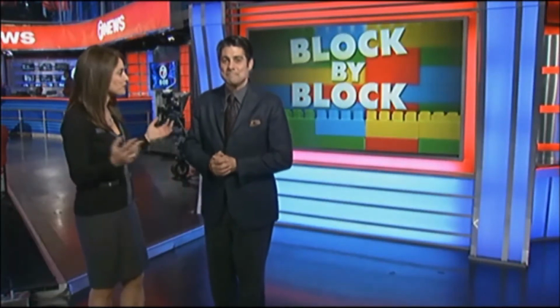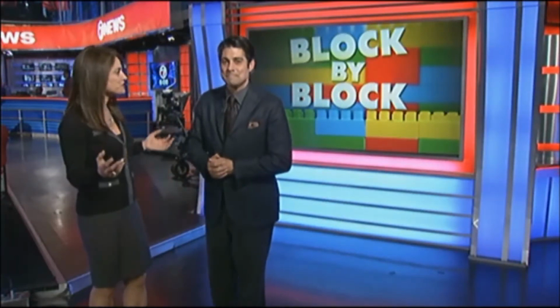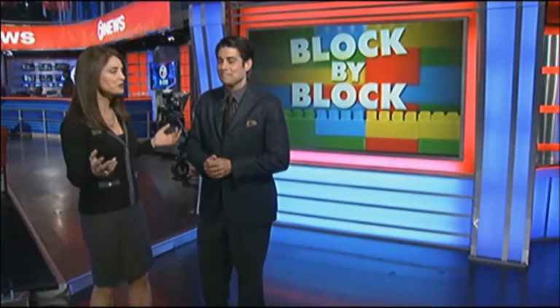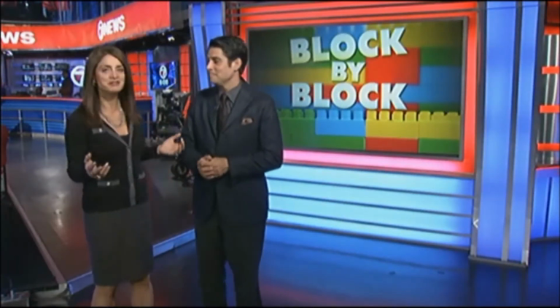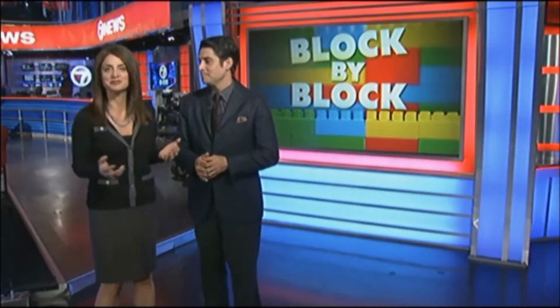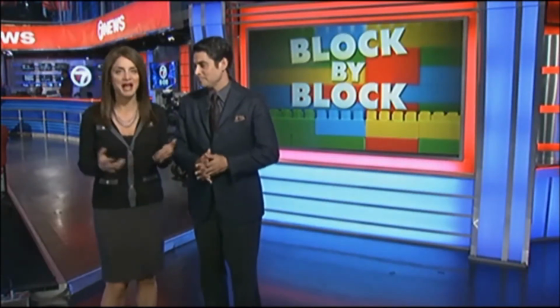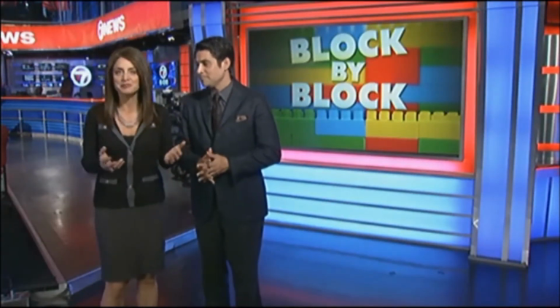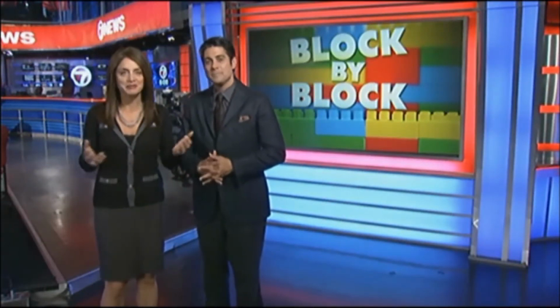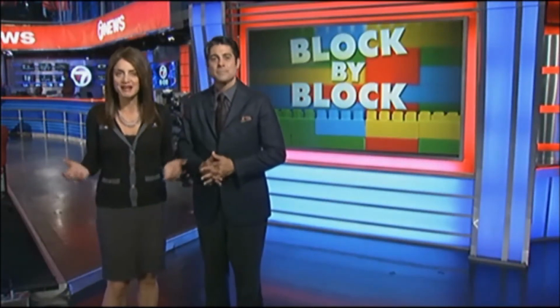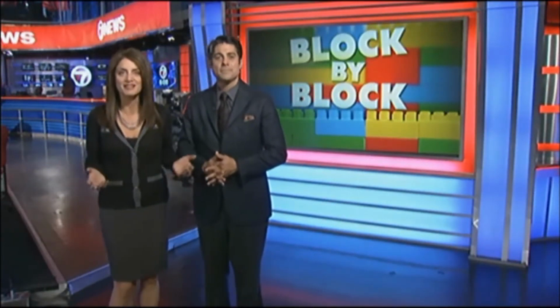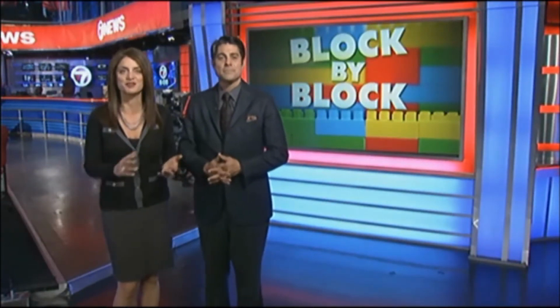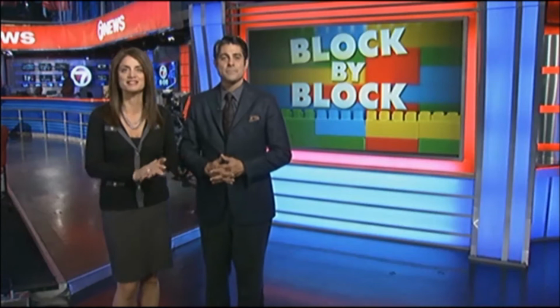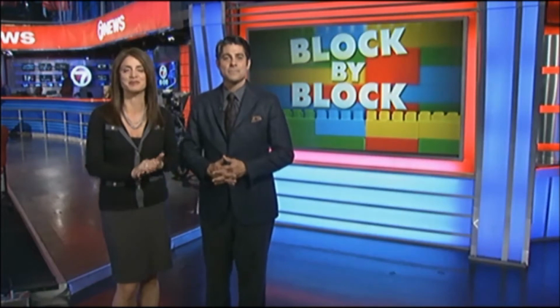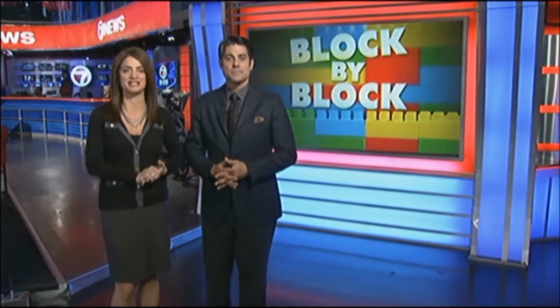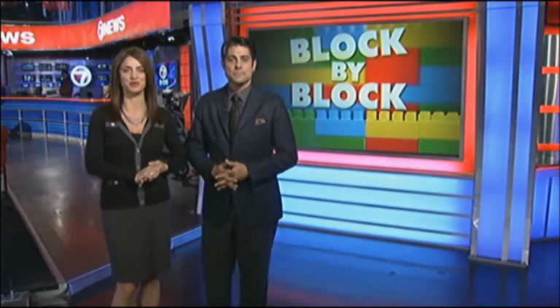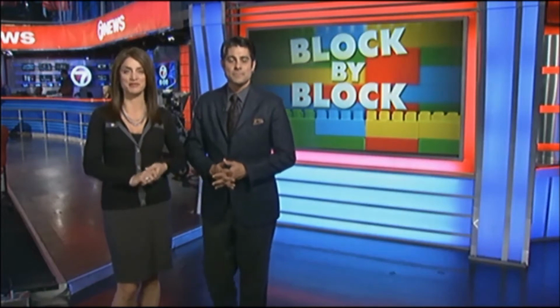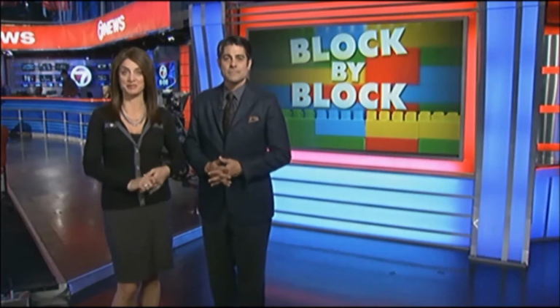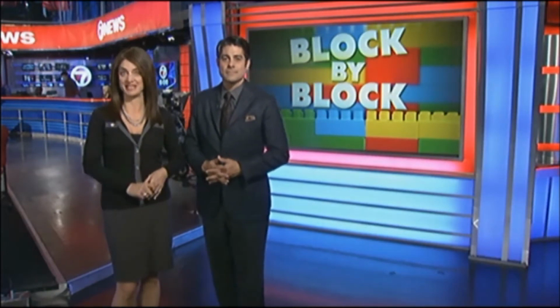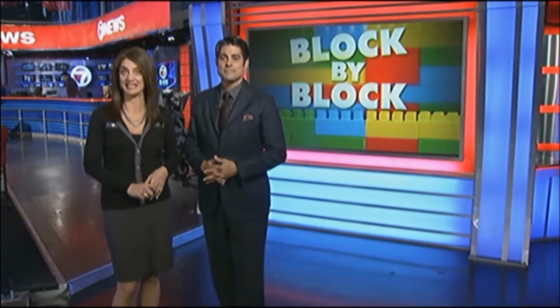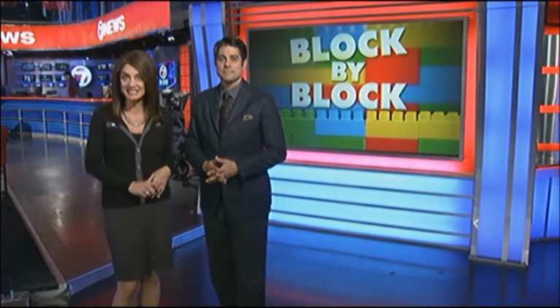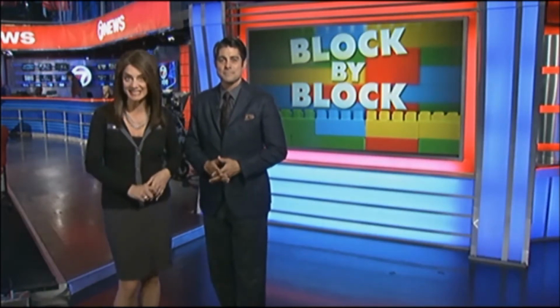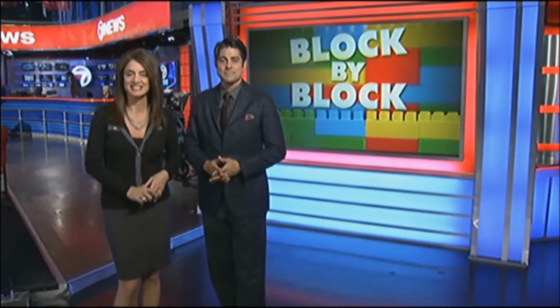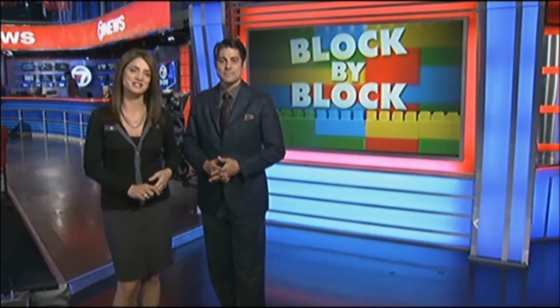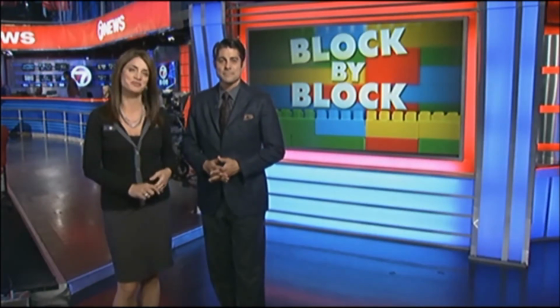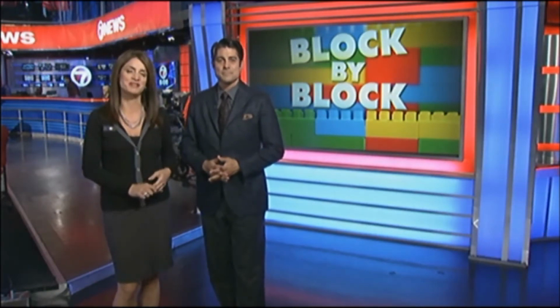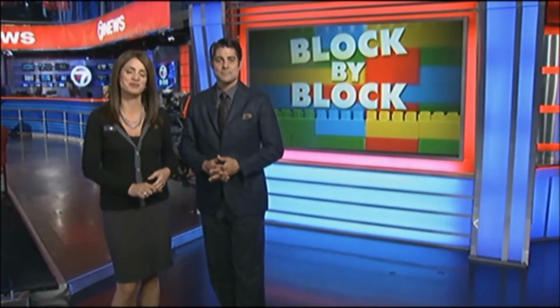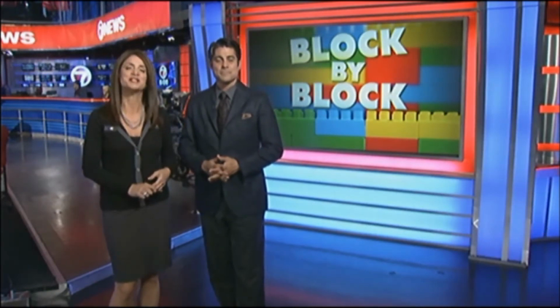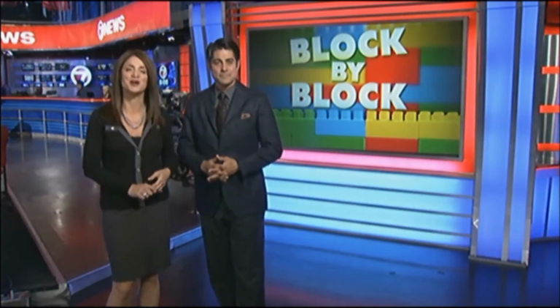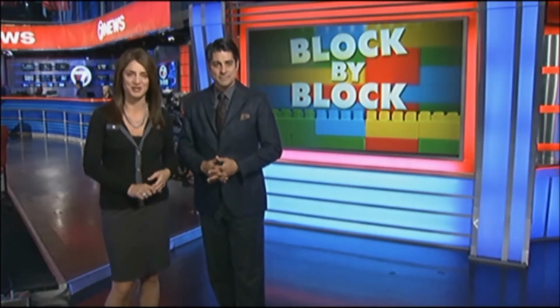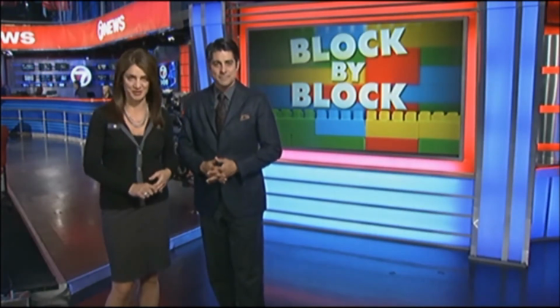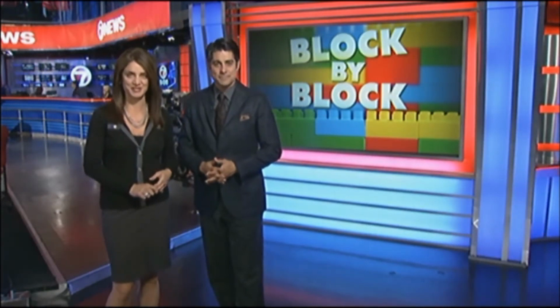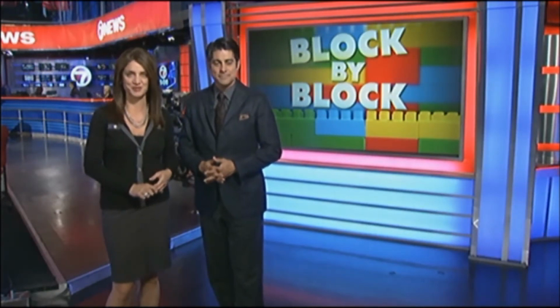So what does he do? Block by block, this grandson puts together a way for them to stay connected. Here's Brandon Goodnoe with the story.